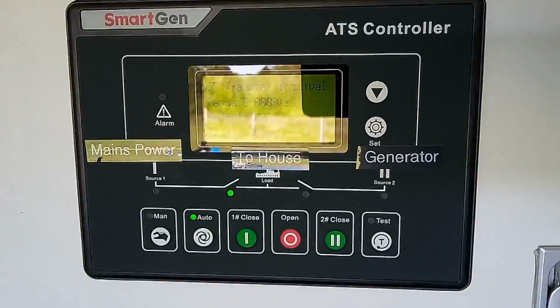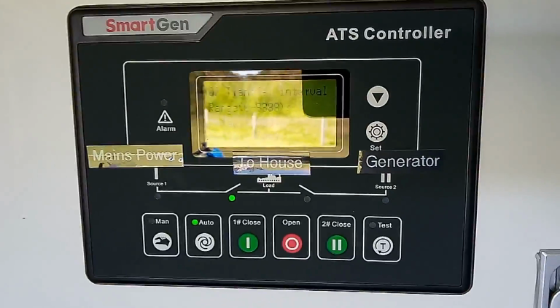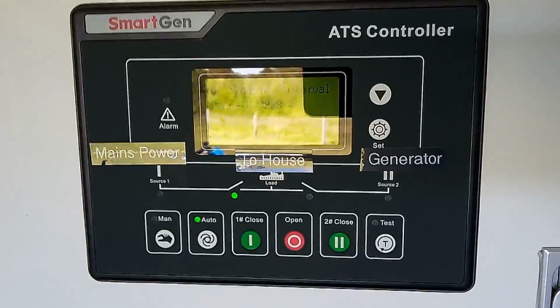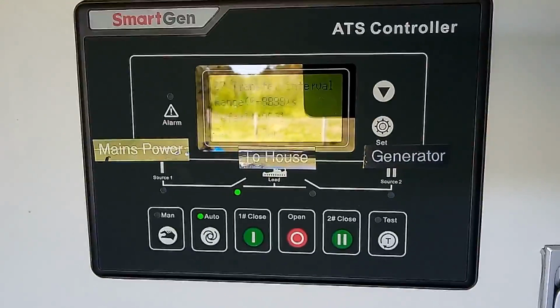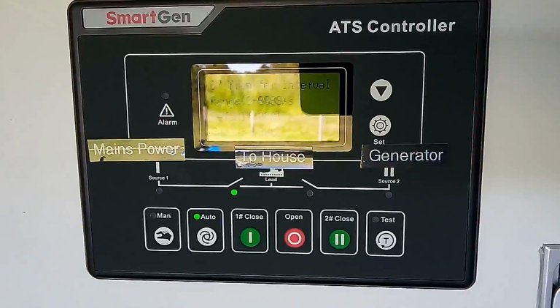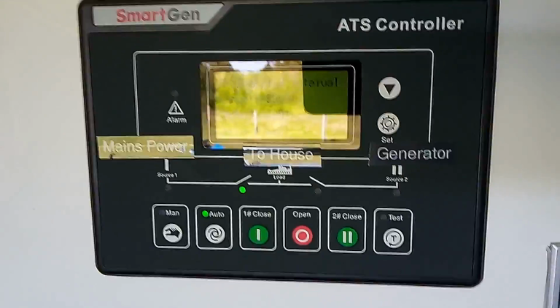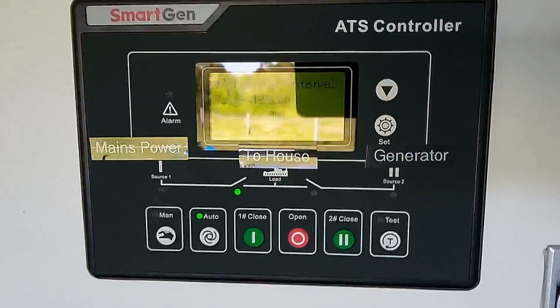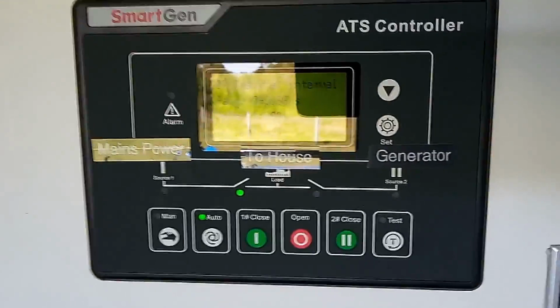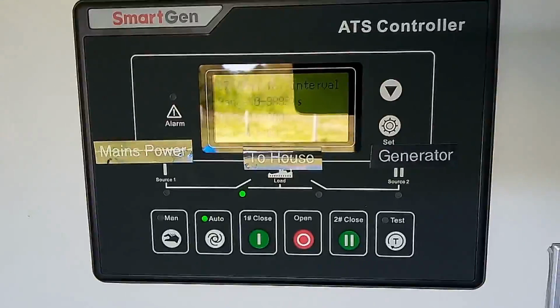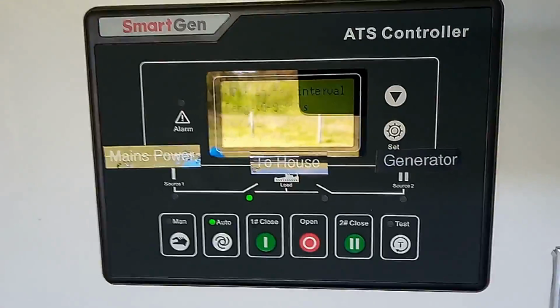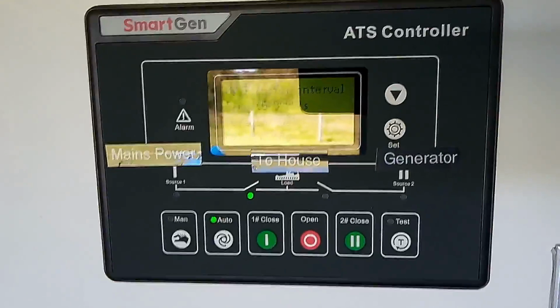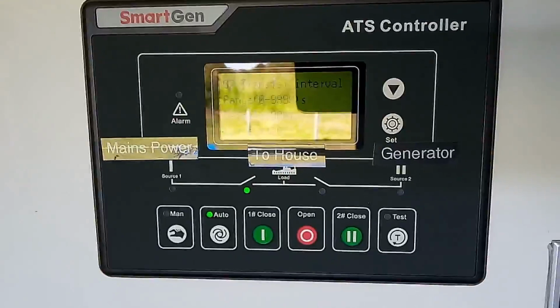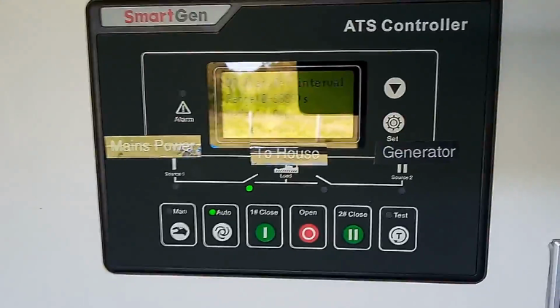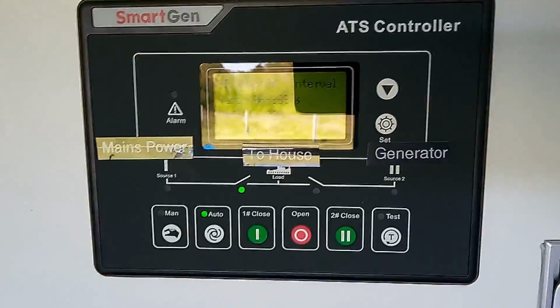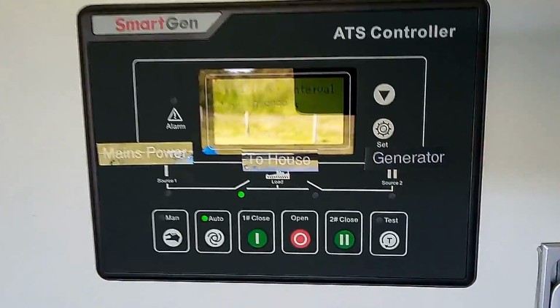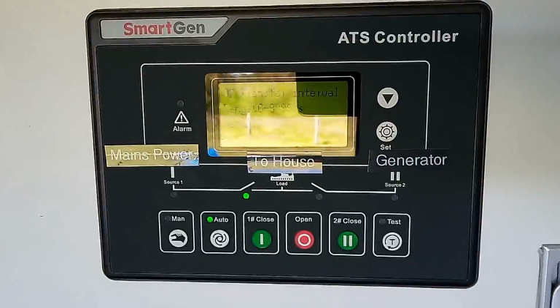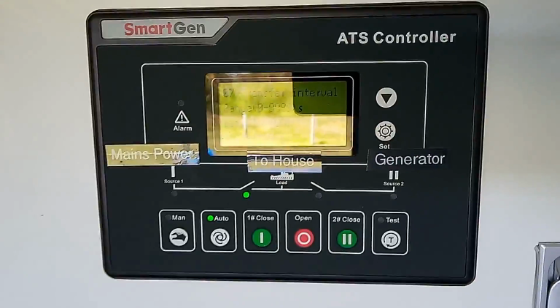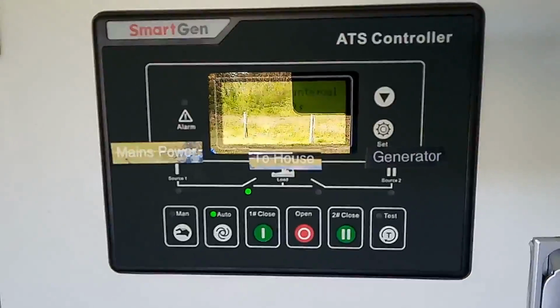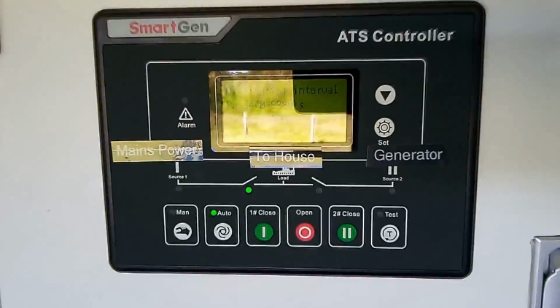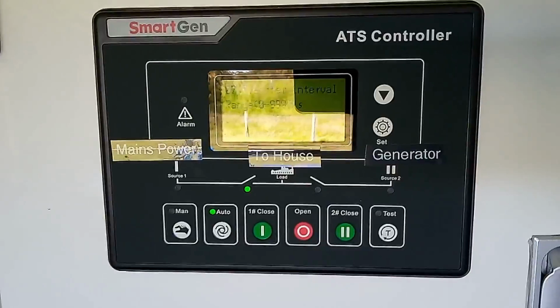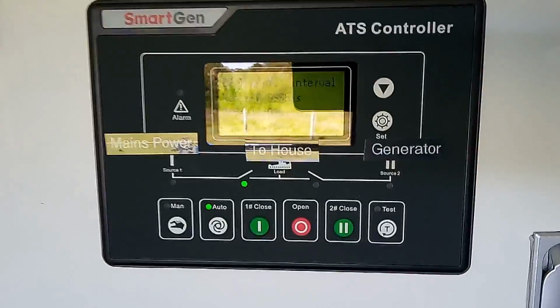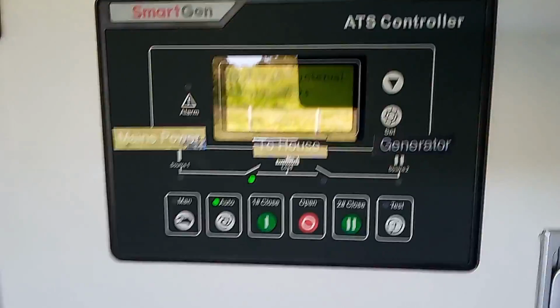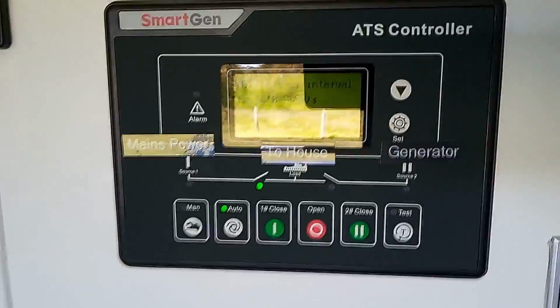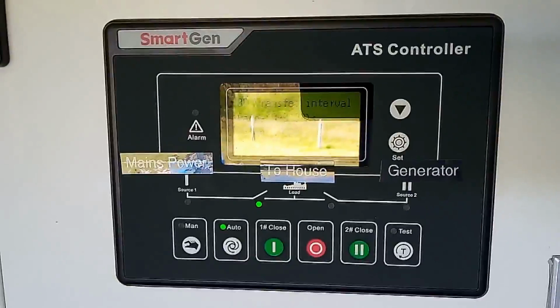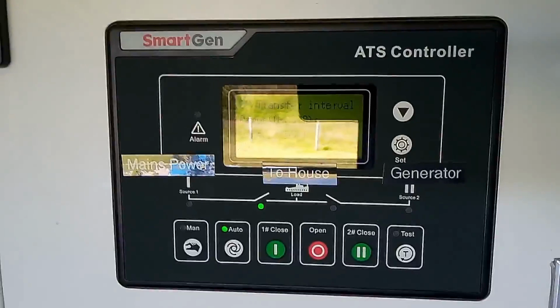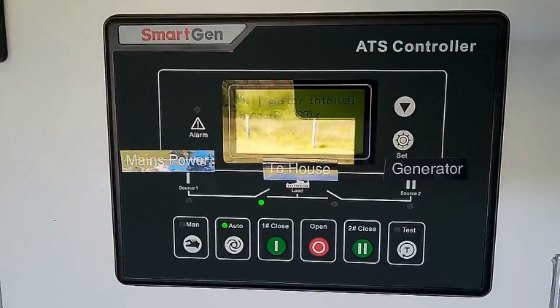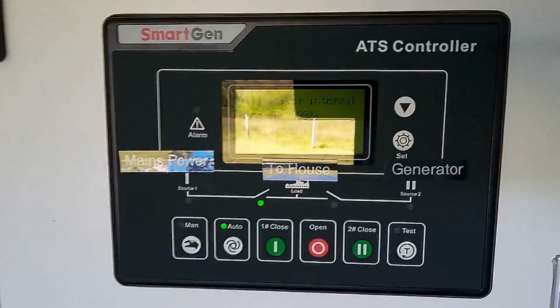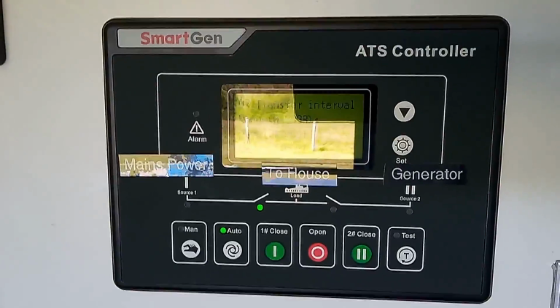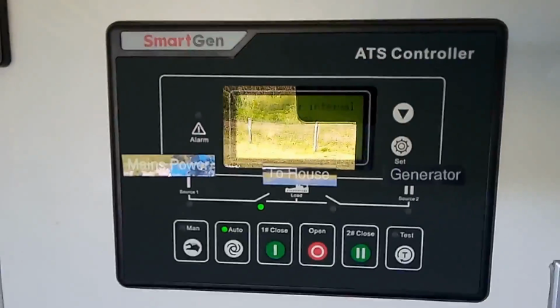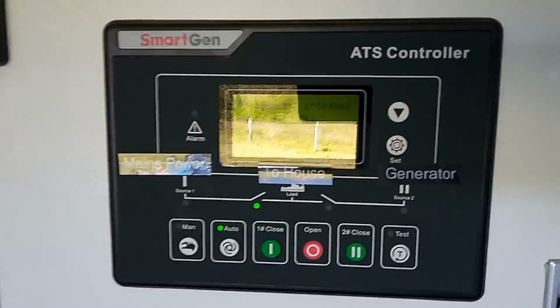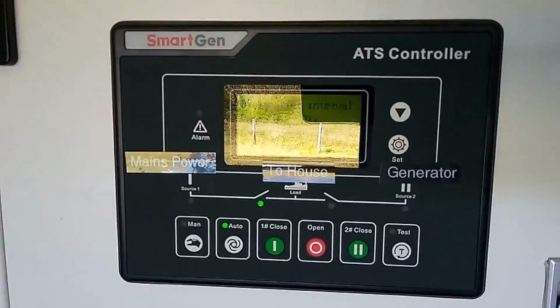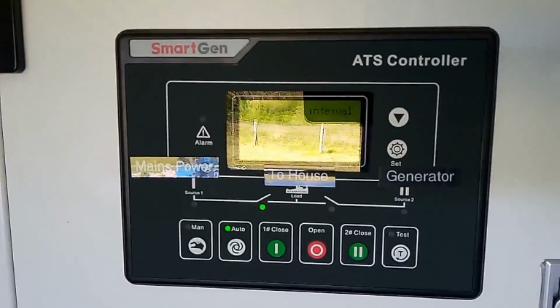The generator will start showing power output shortly.